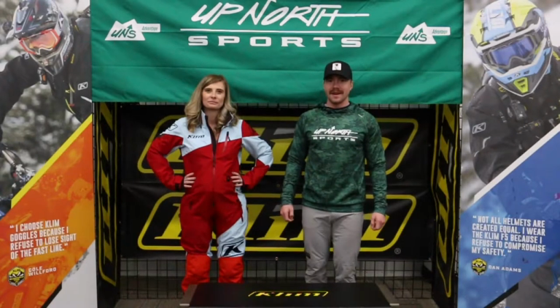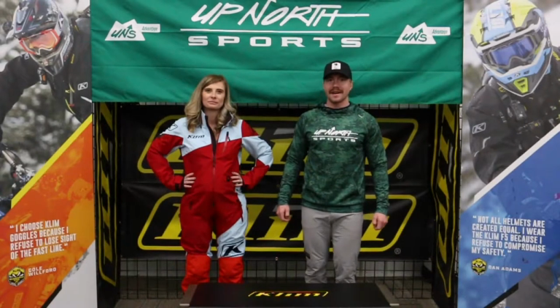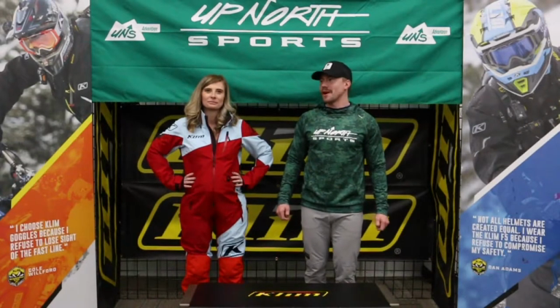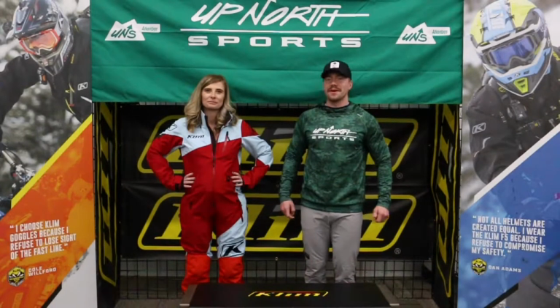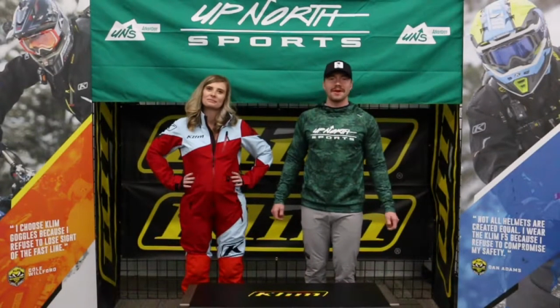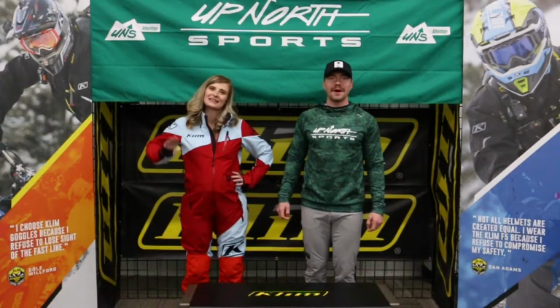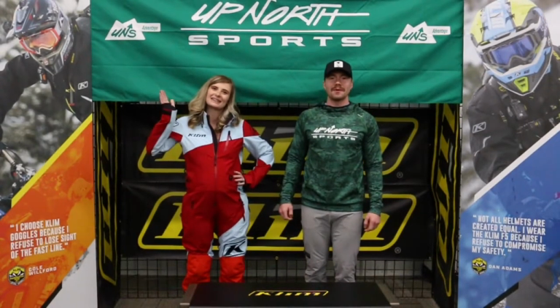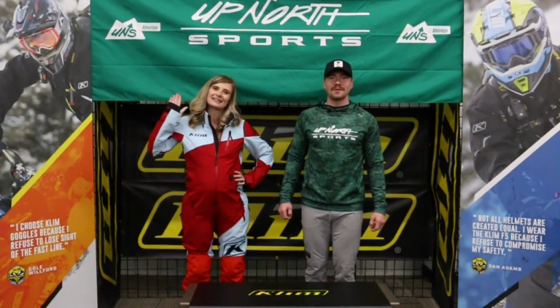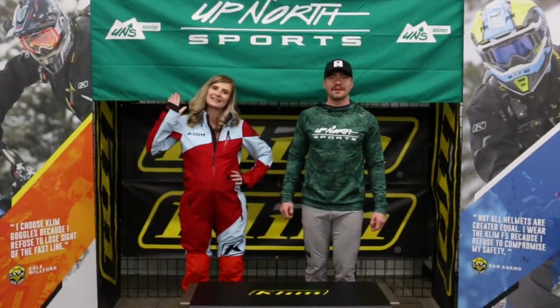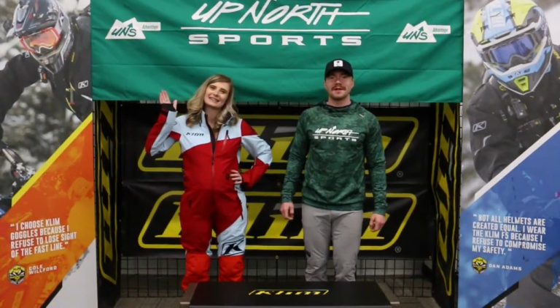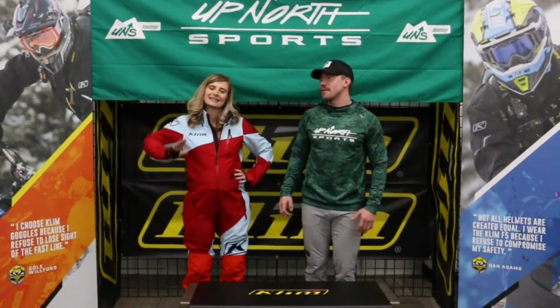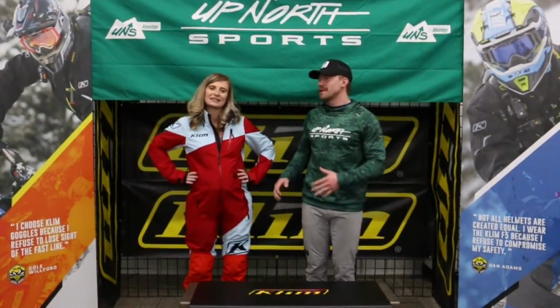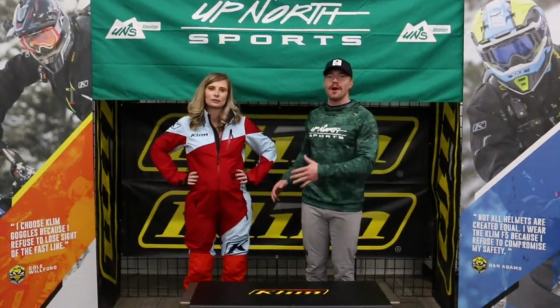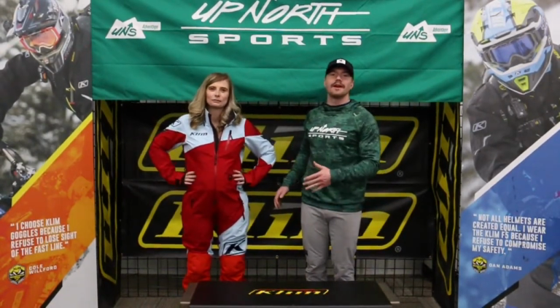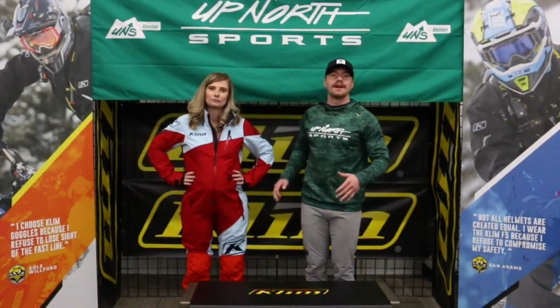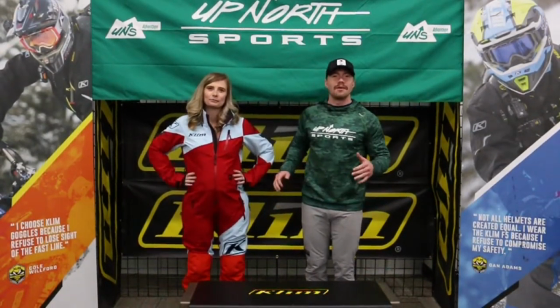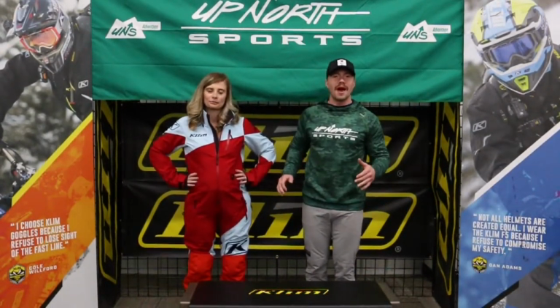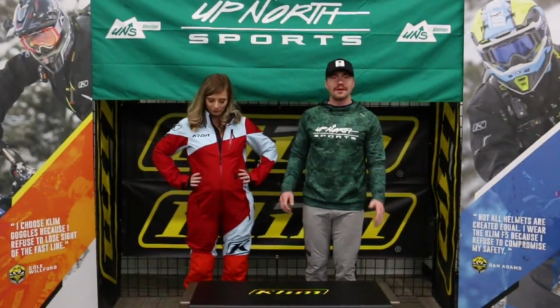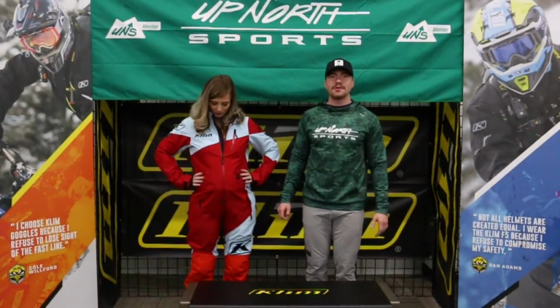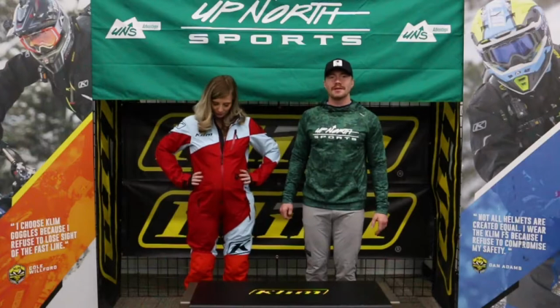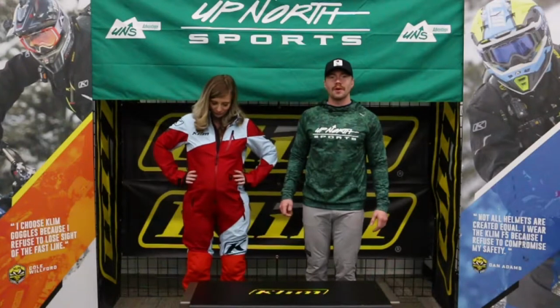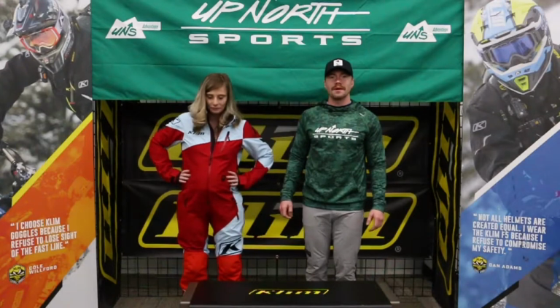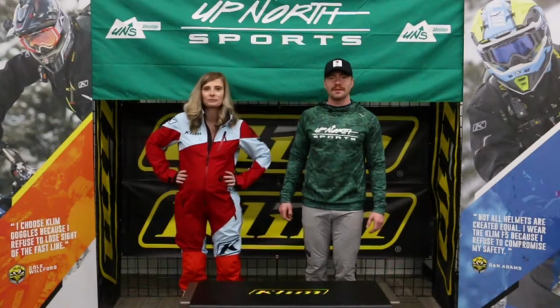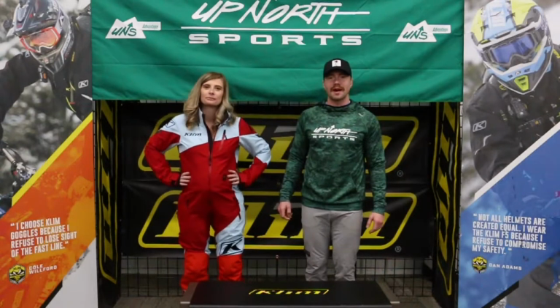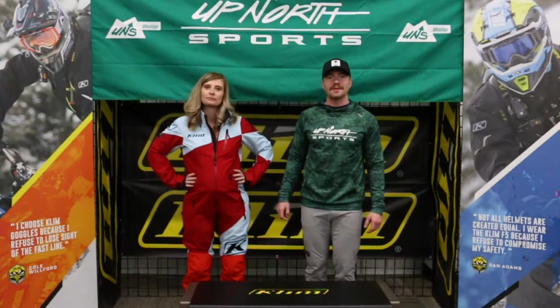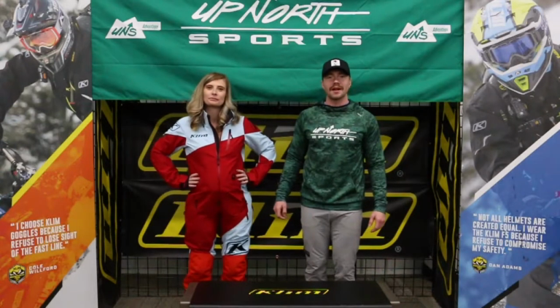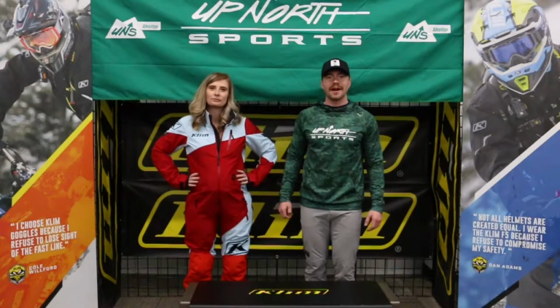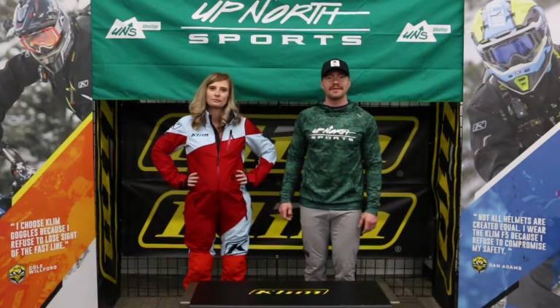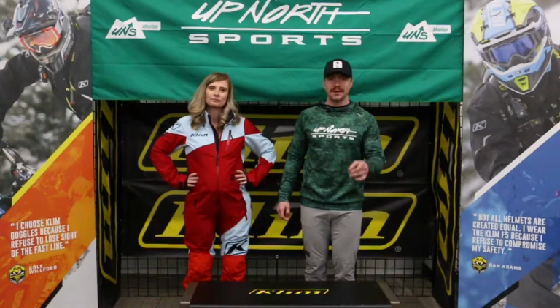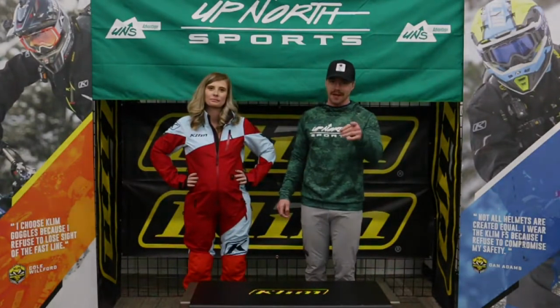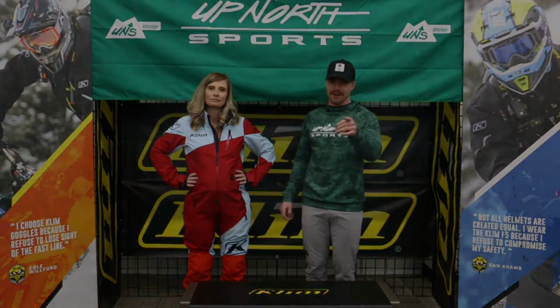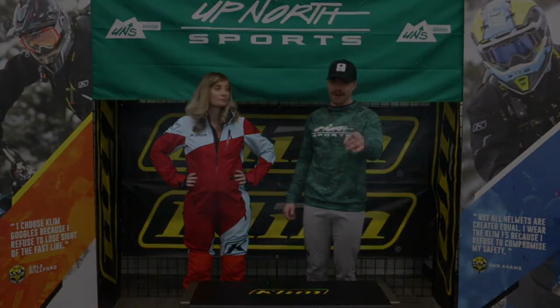Hey guys, Grant and Brittany here with Up North Sports, and today Brittany is wearing the brand new Shredzo one piece from Climb. Check it out guys, make sure to like and subscribe.